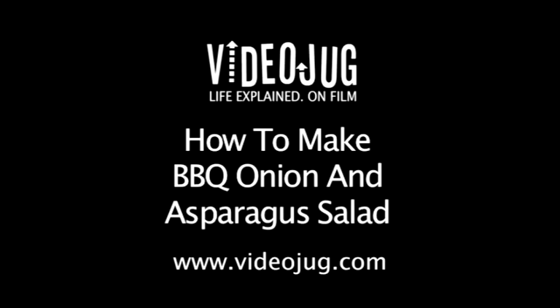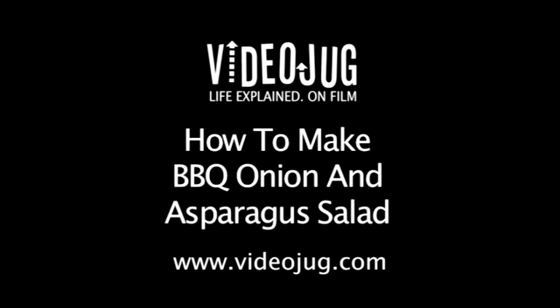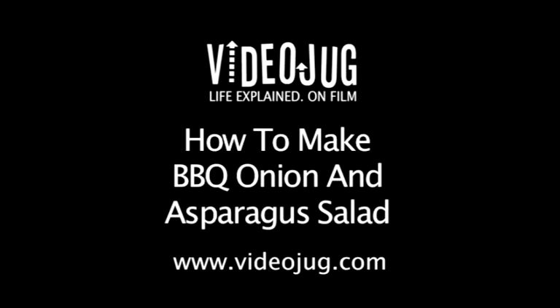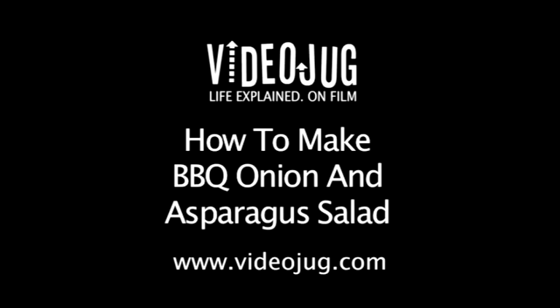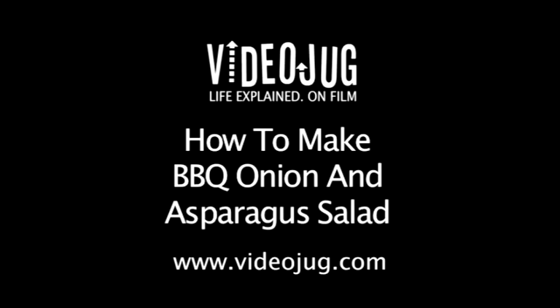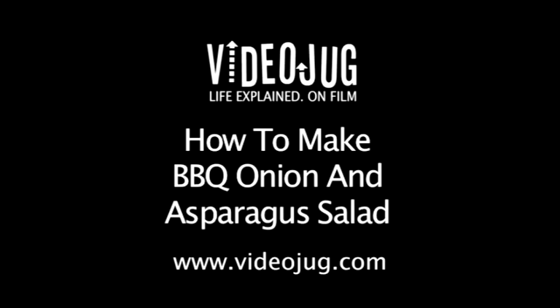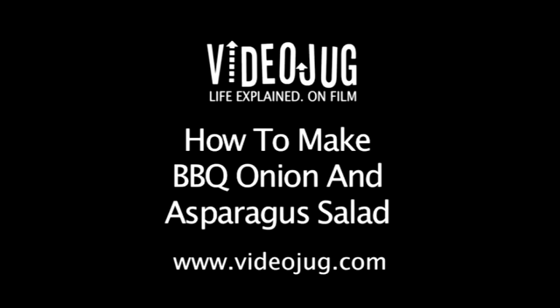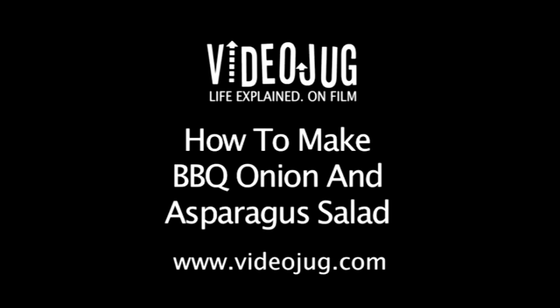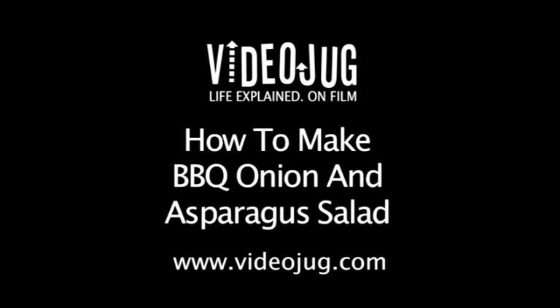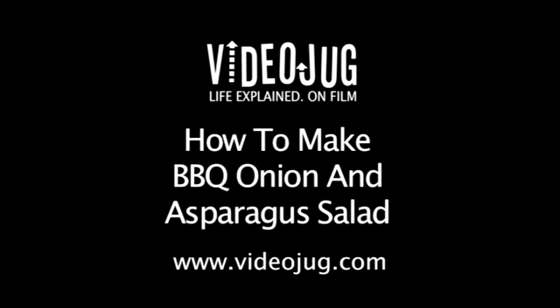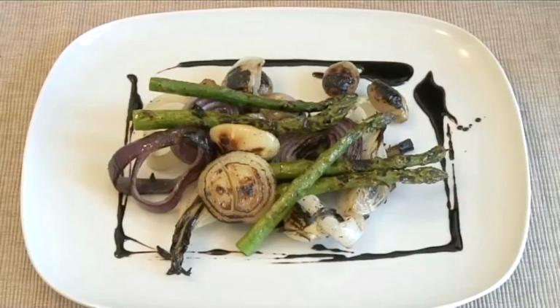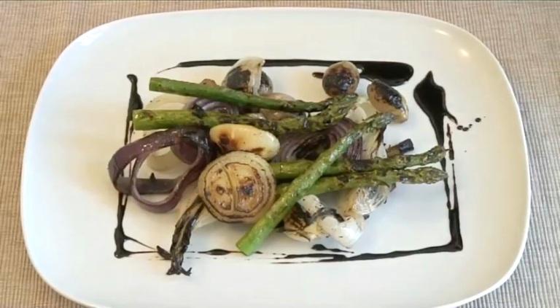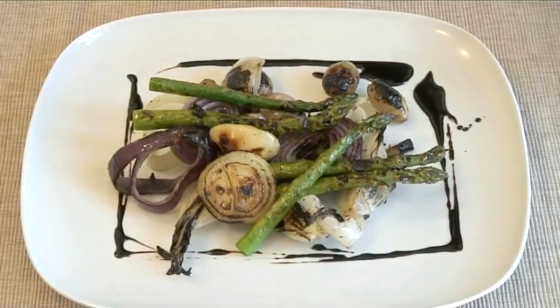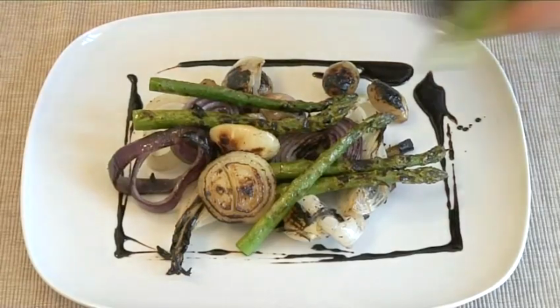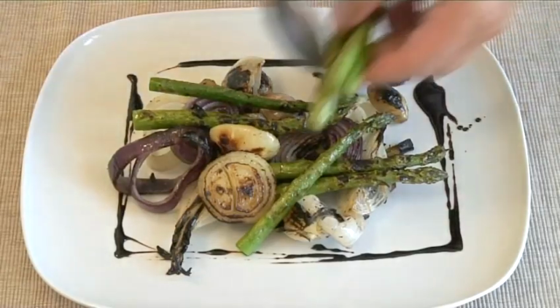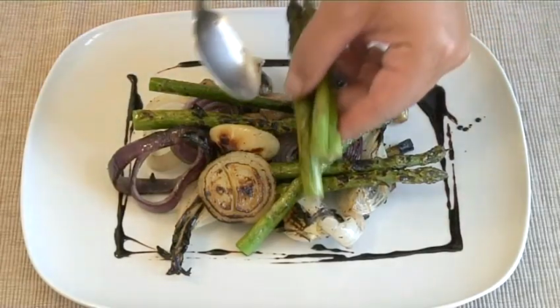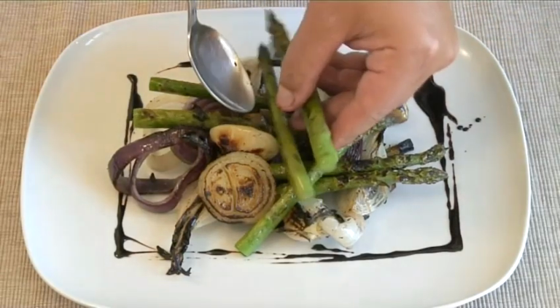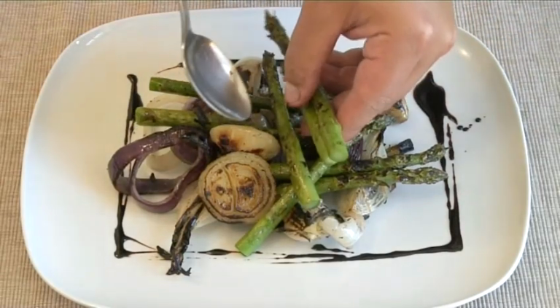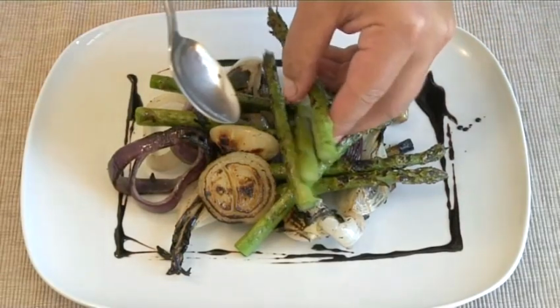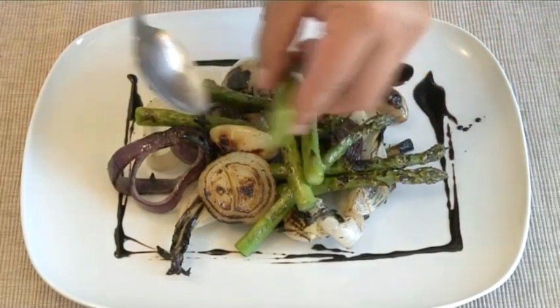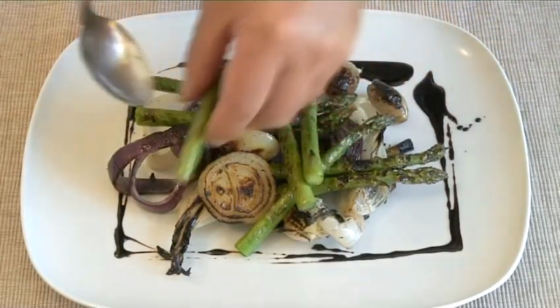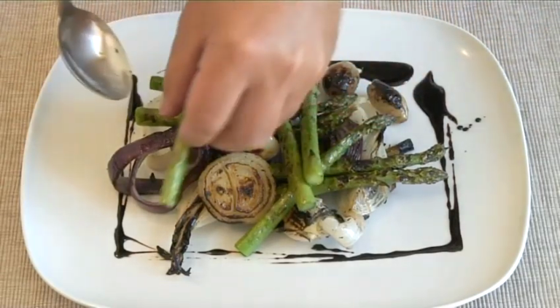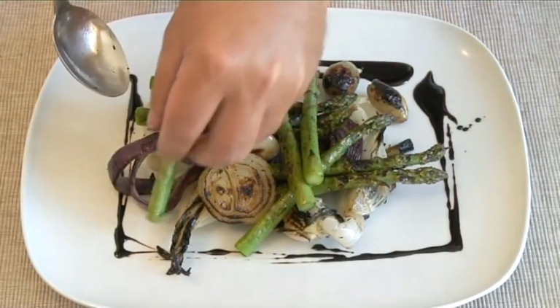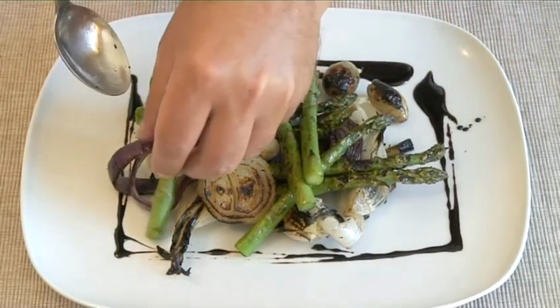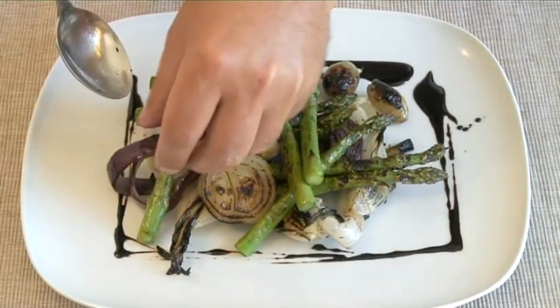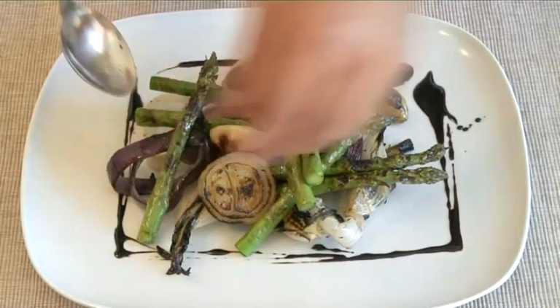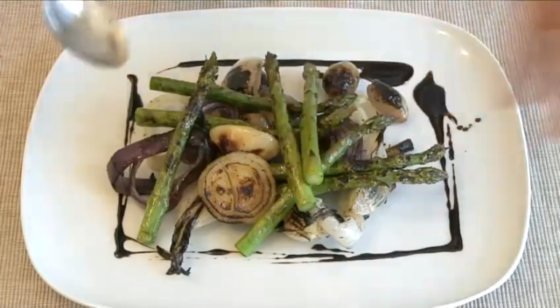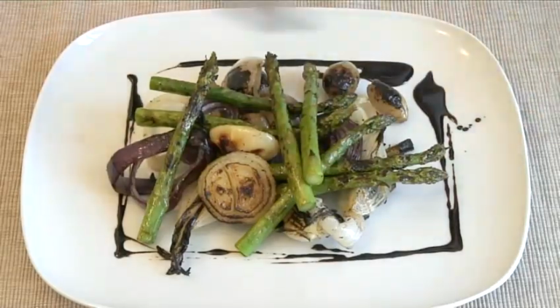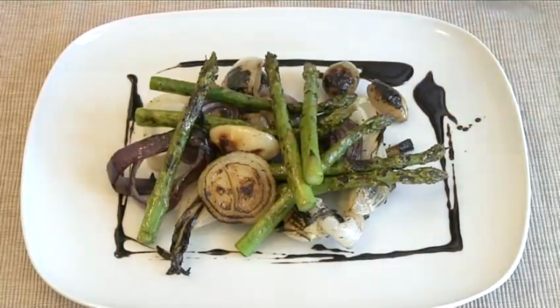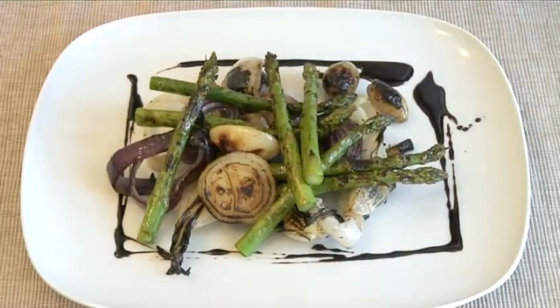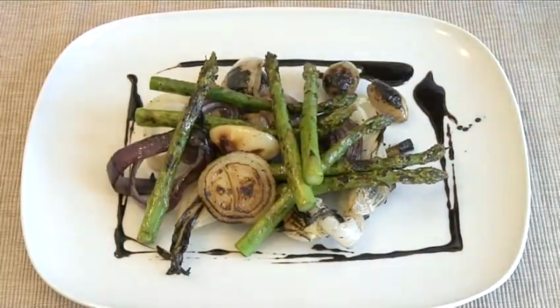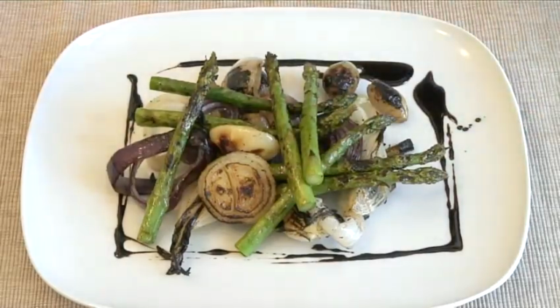Hello and welcome to VideoJug. We're going to show you how to make barbecue onion and asparagus salad.